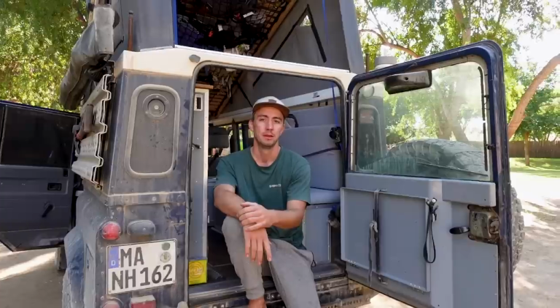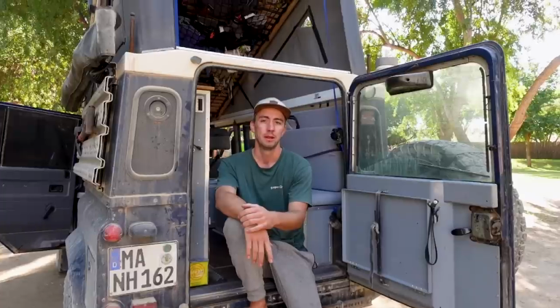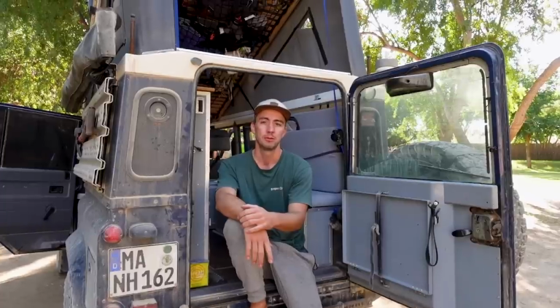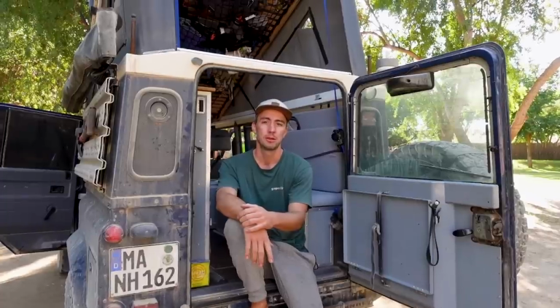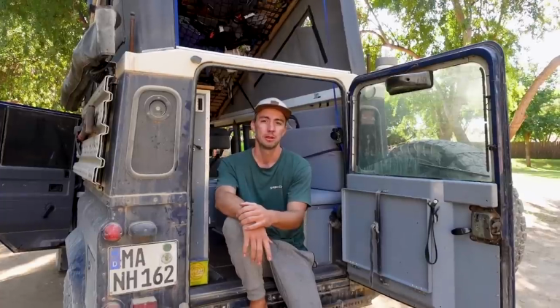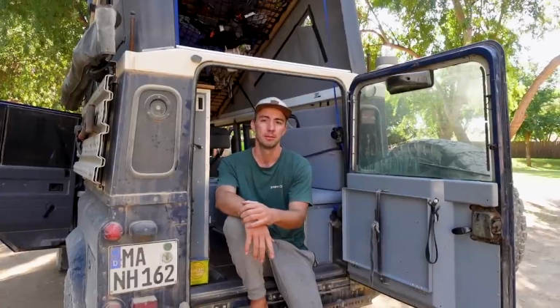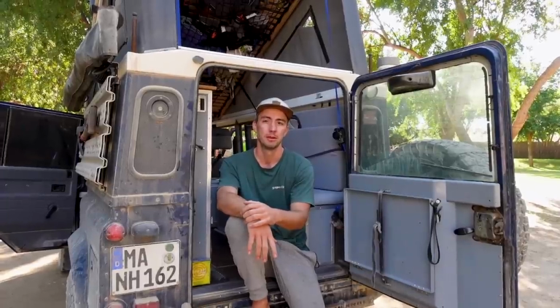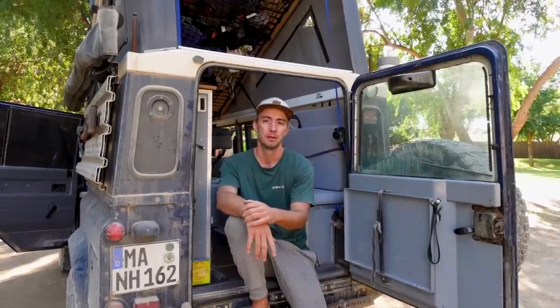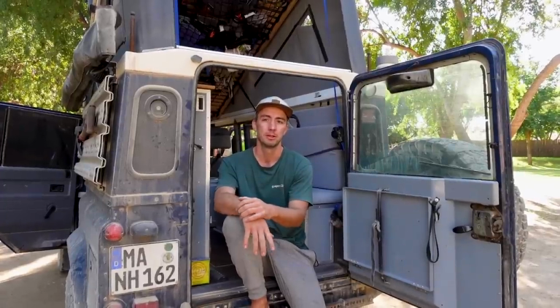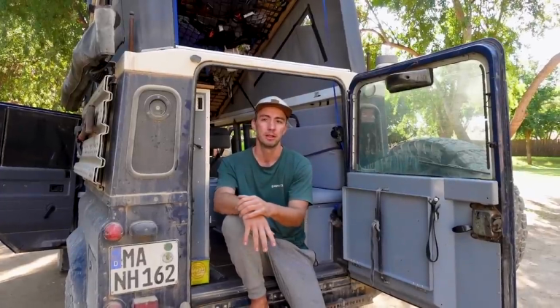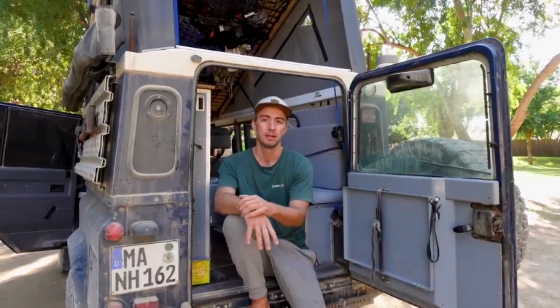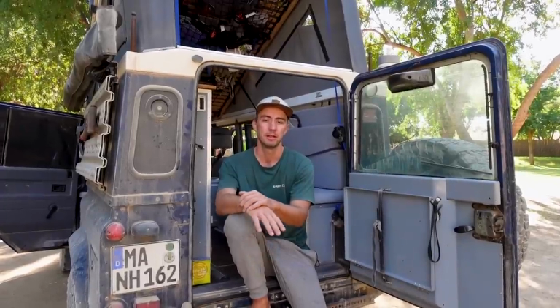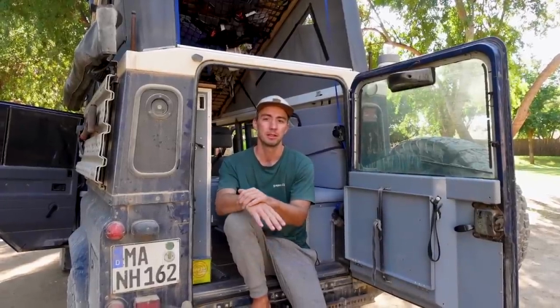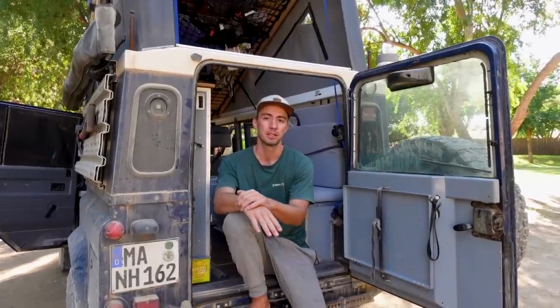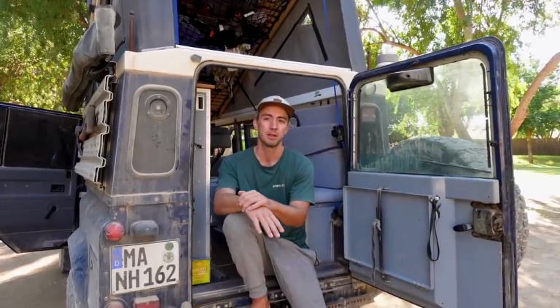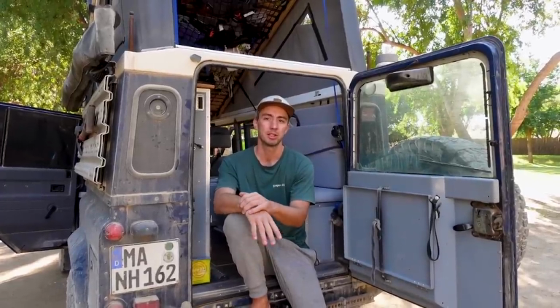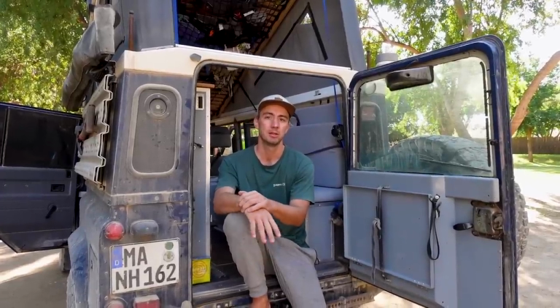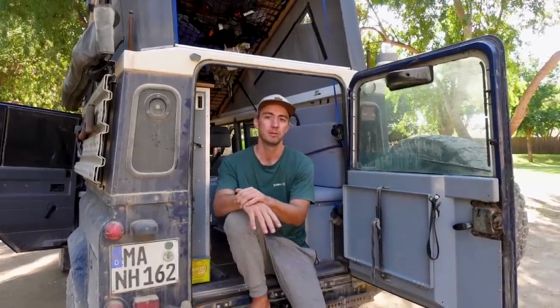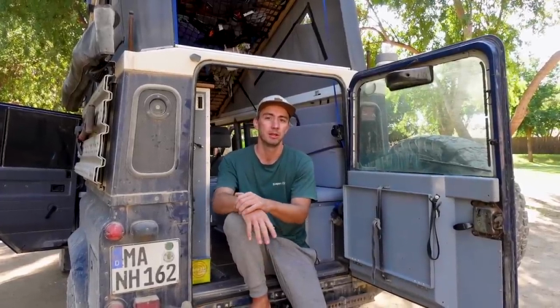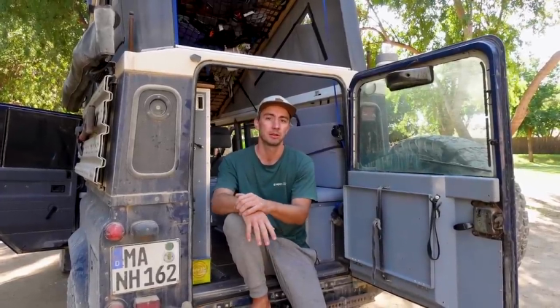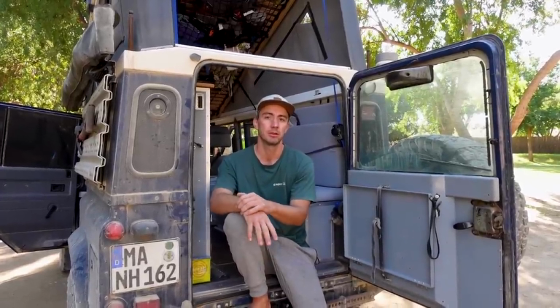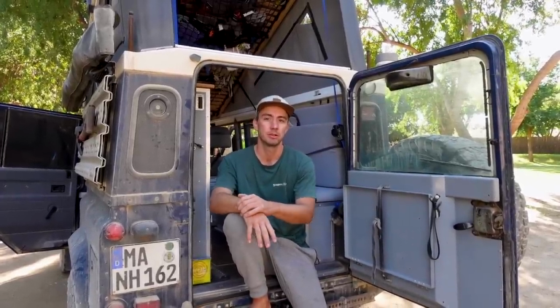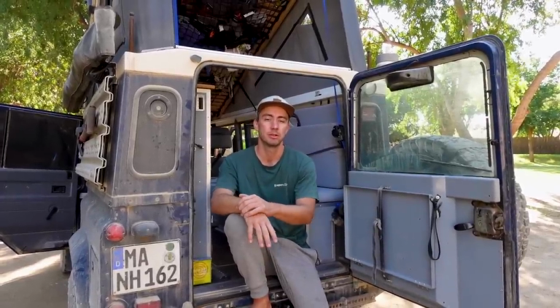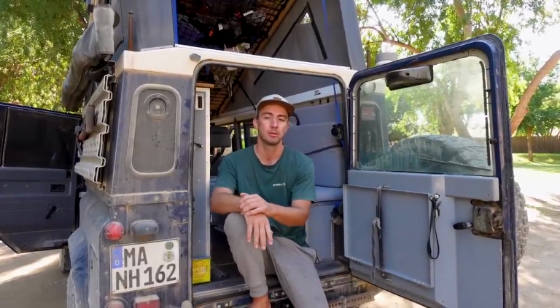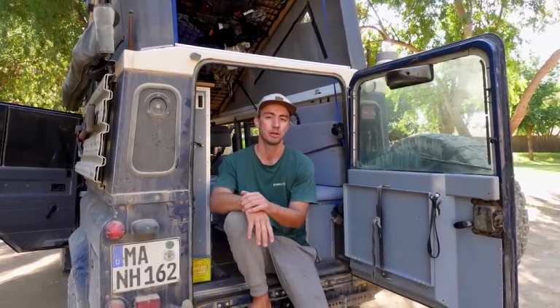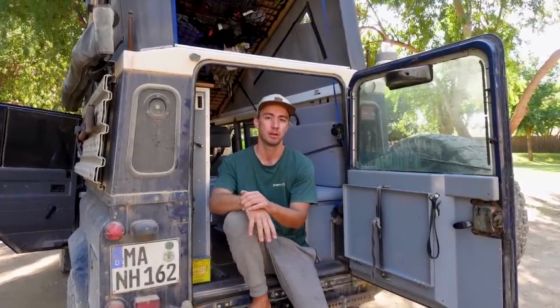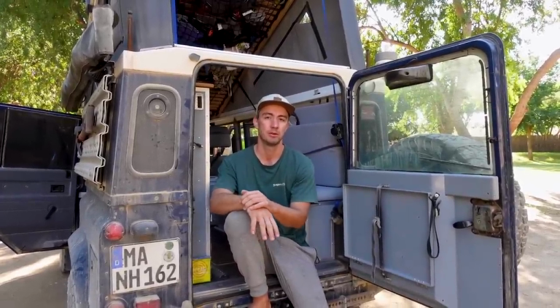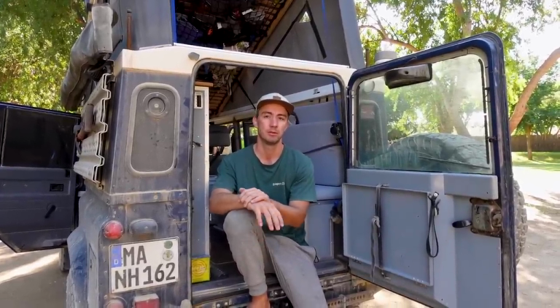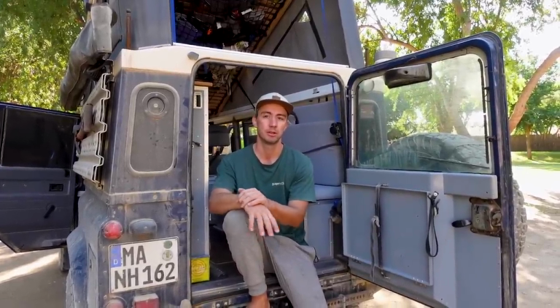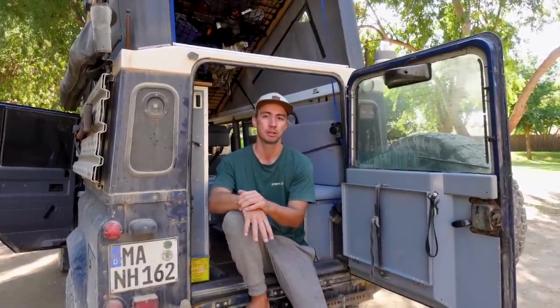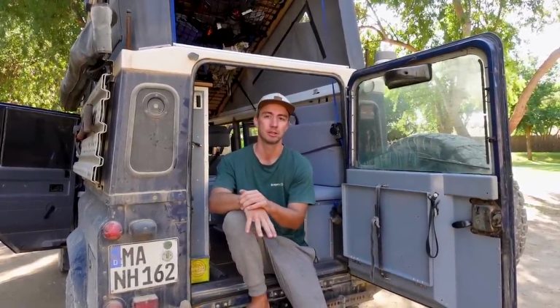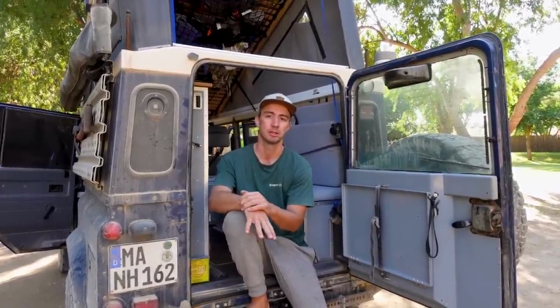Hello and welcome! Today is a special episode — we are going to talk about our water system.